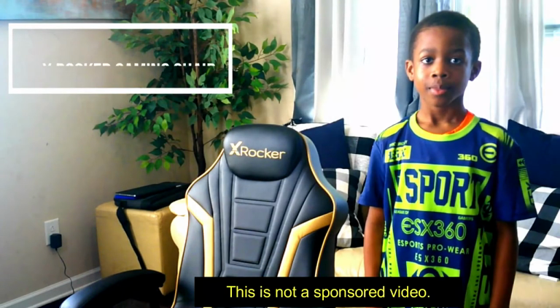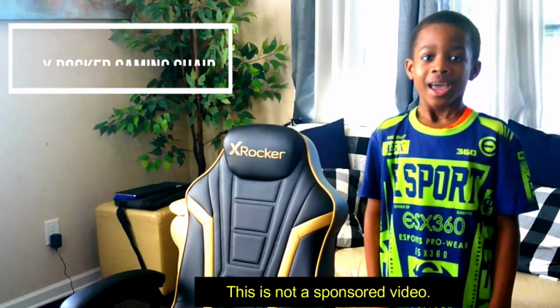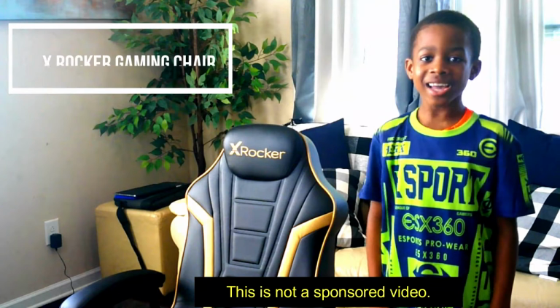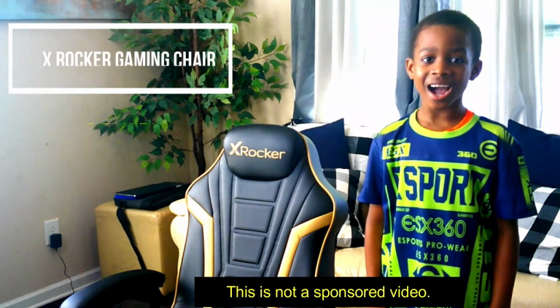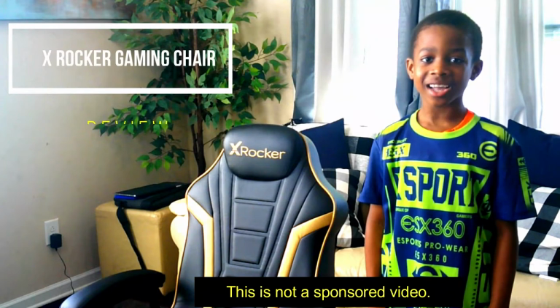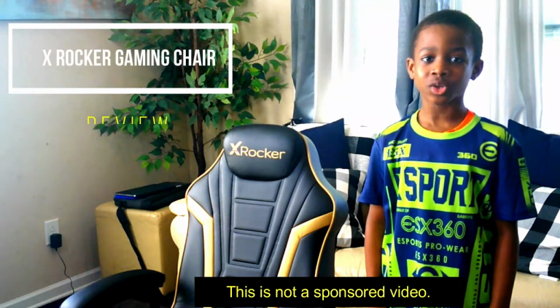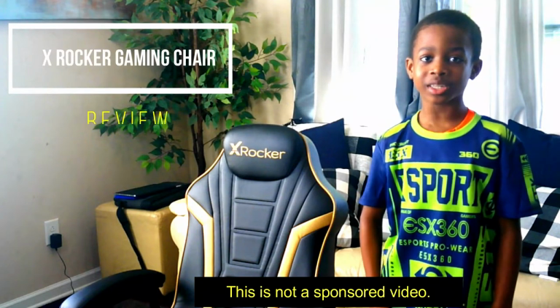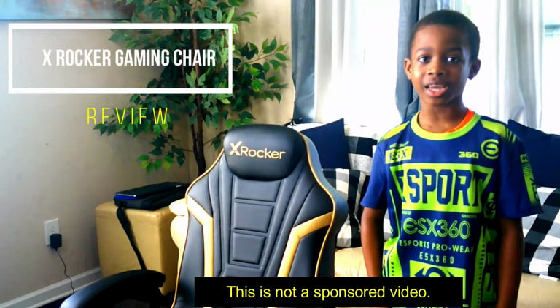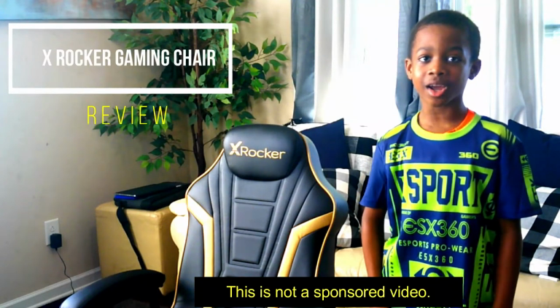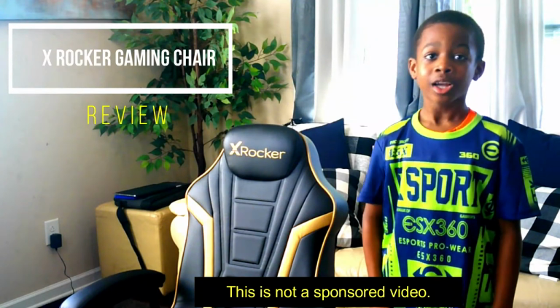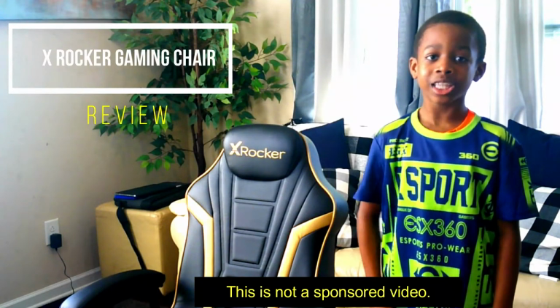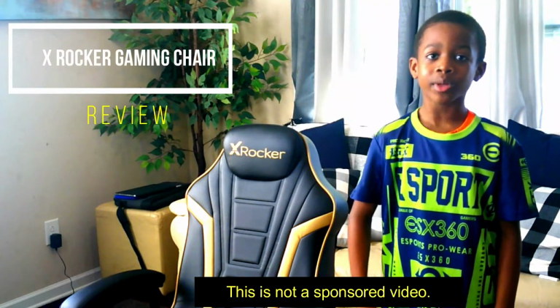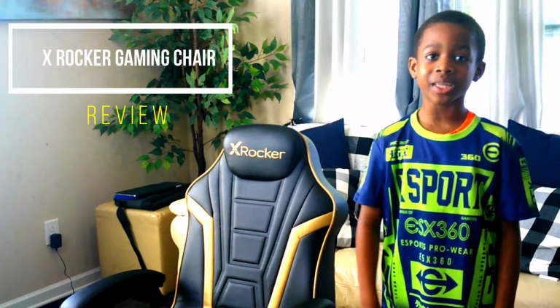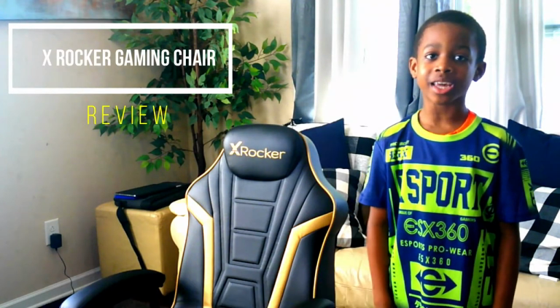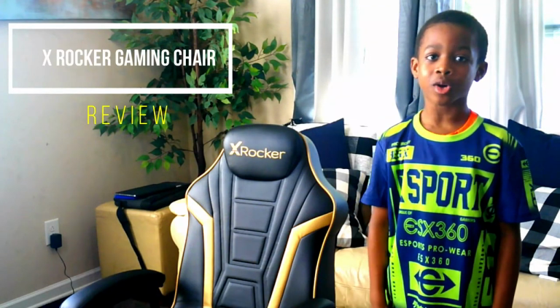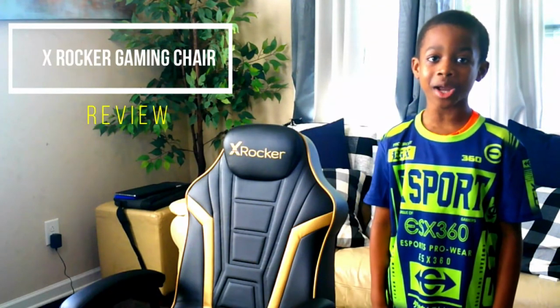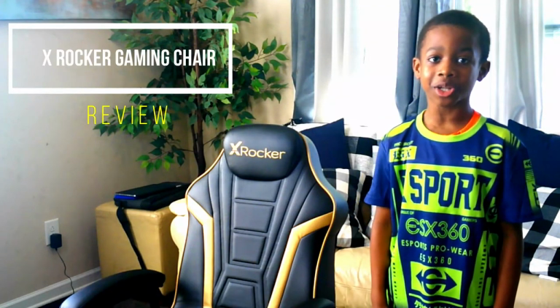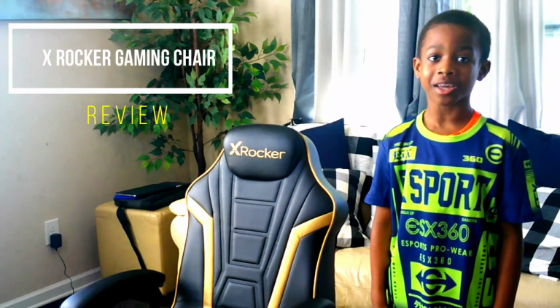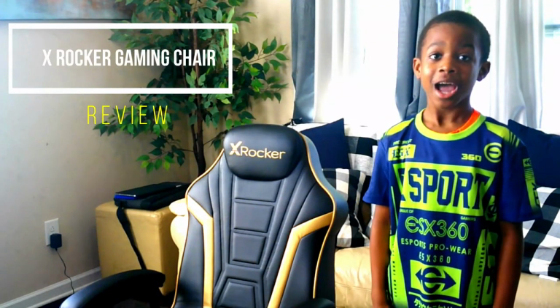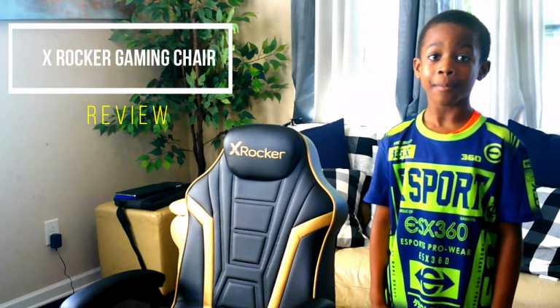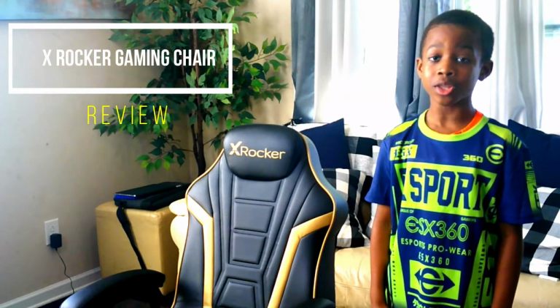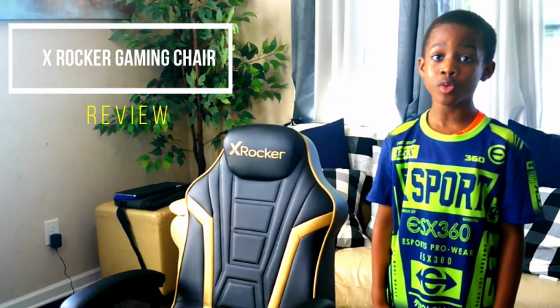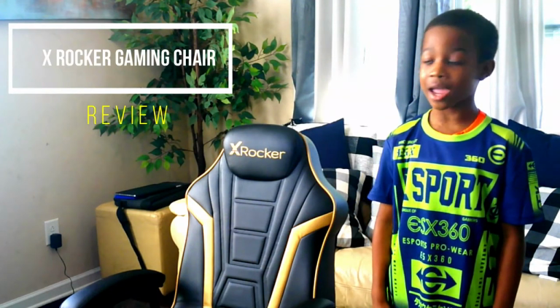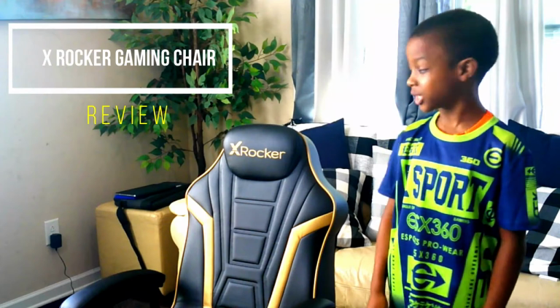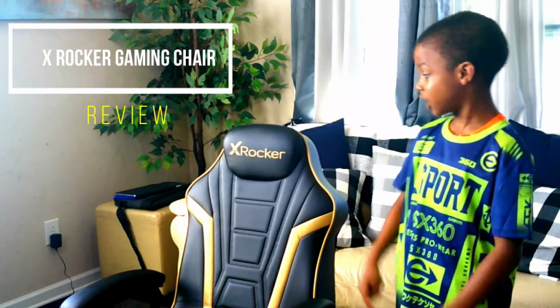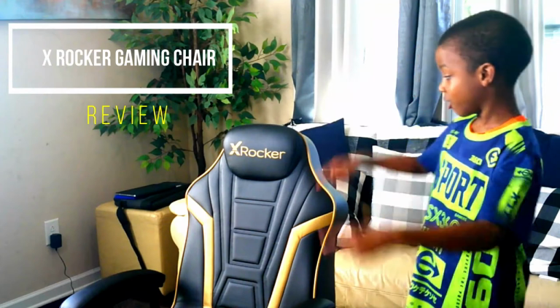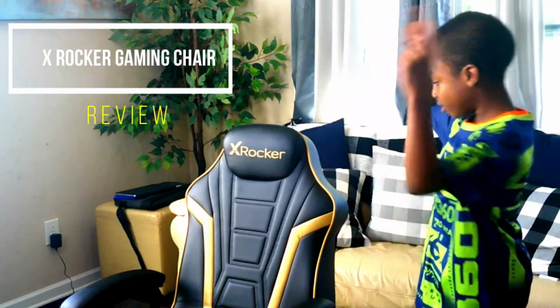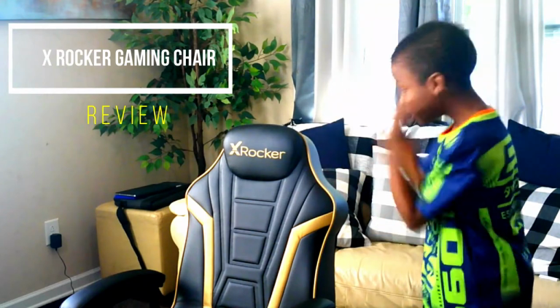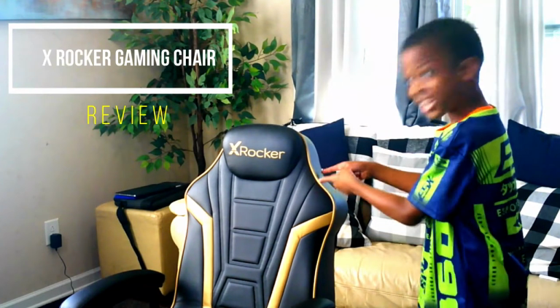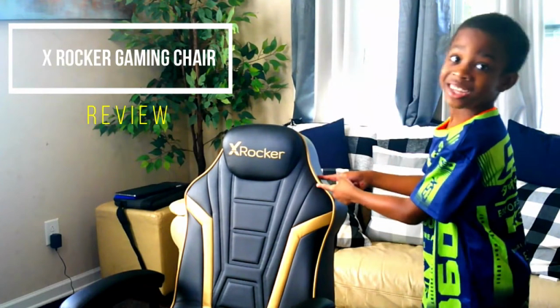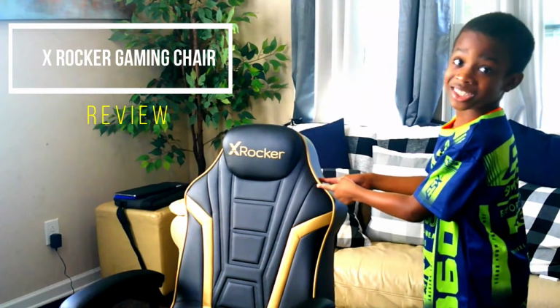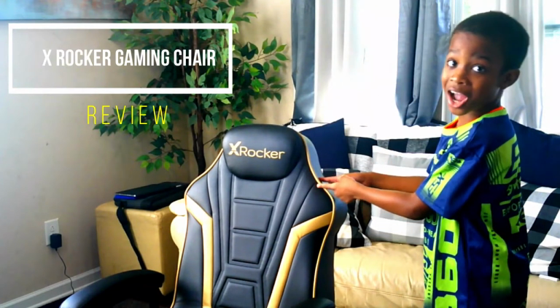Hey guys! Chris here! Today we're going to be taking a quick look at my new gaming chair. Let's go!